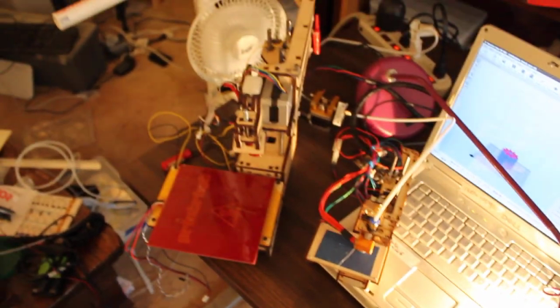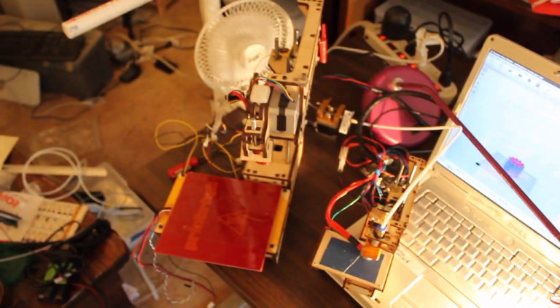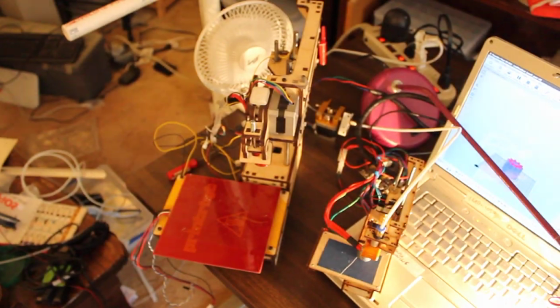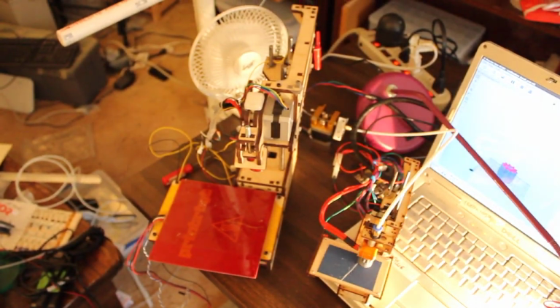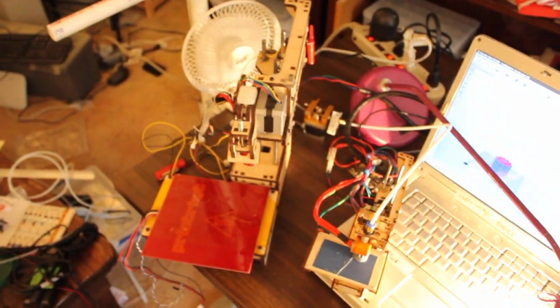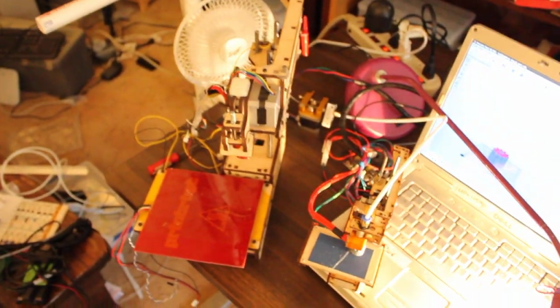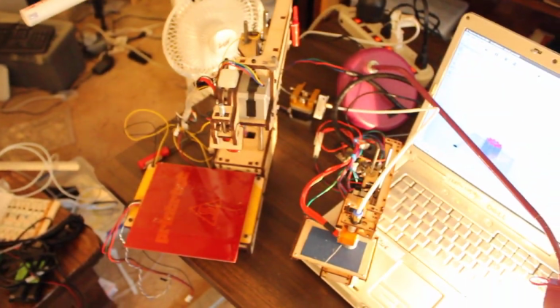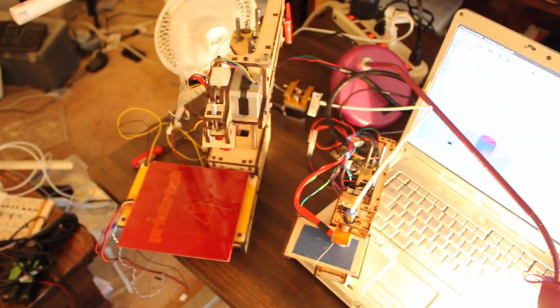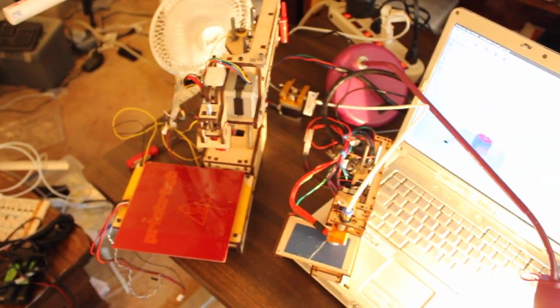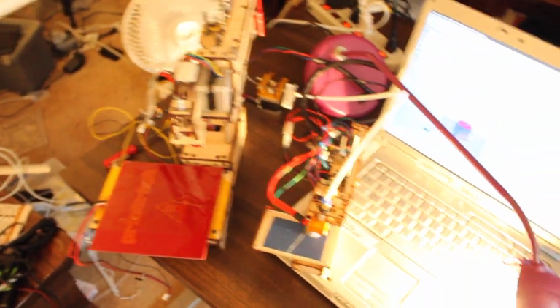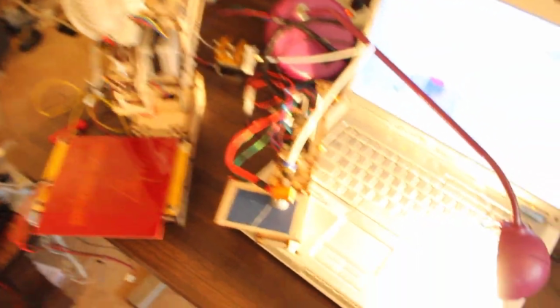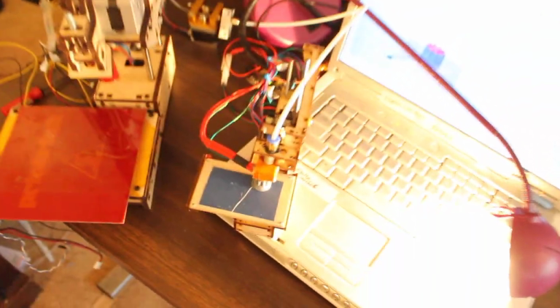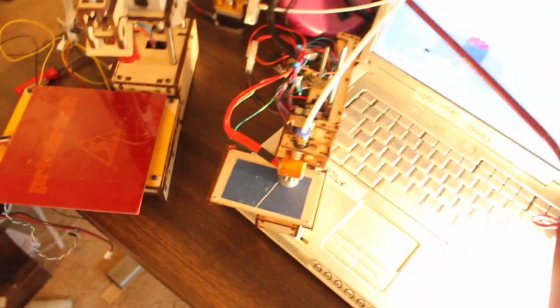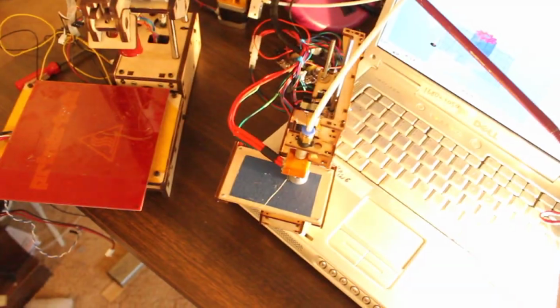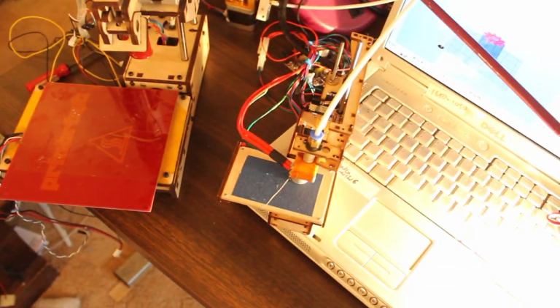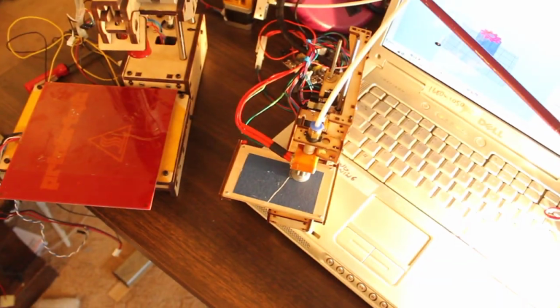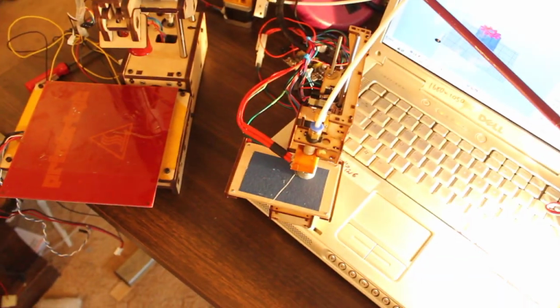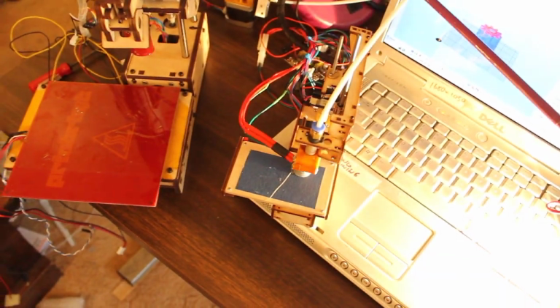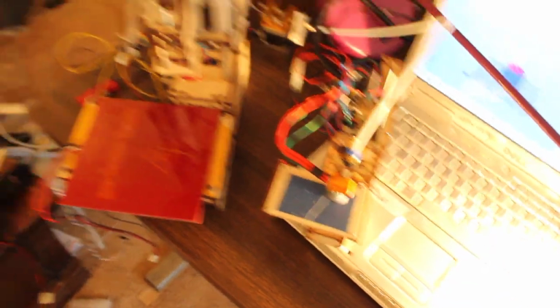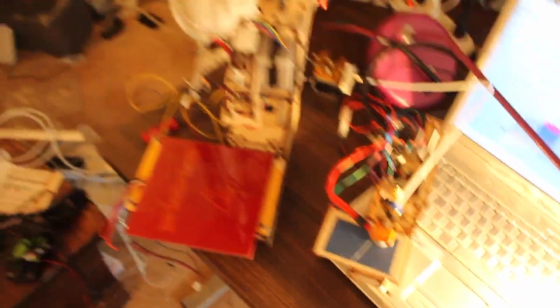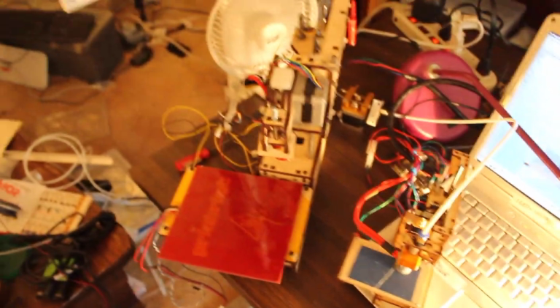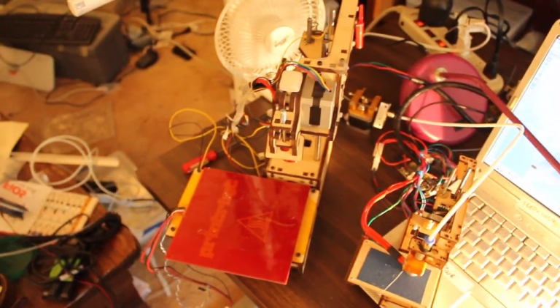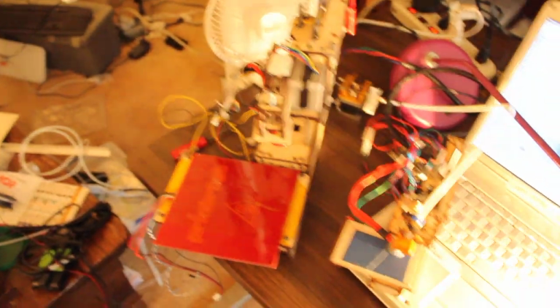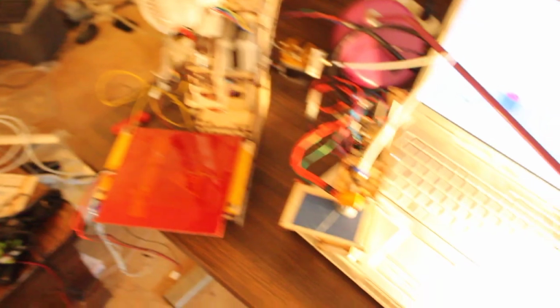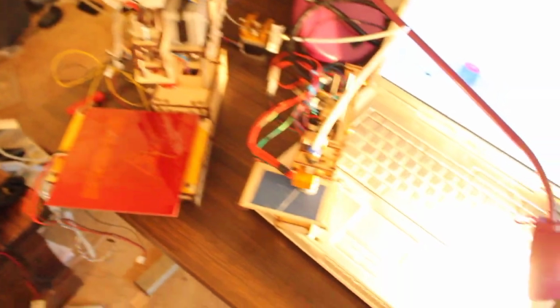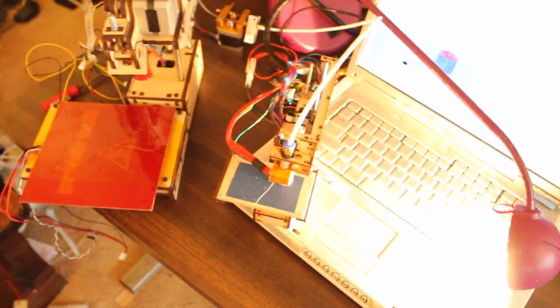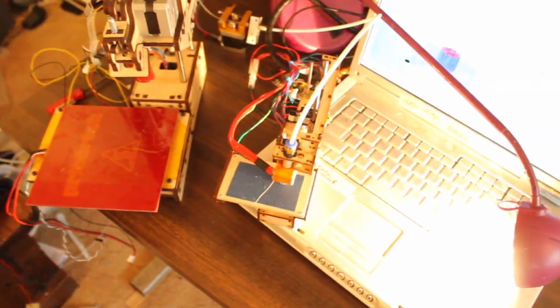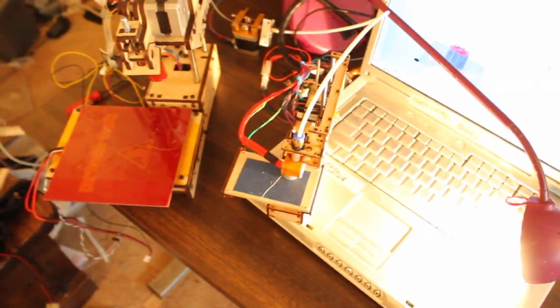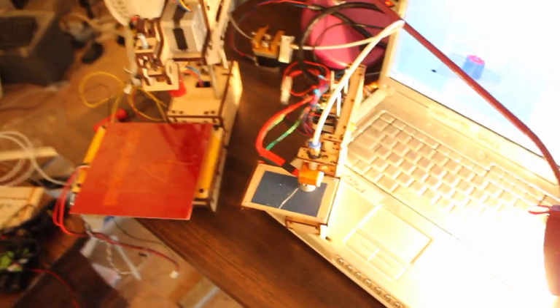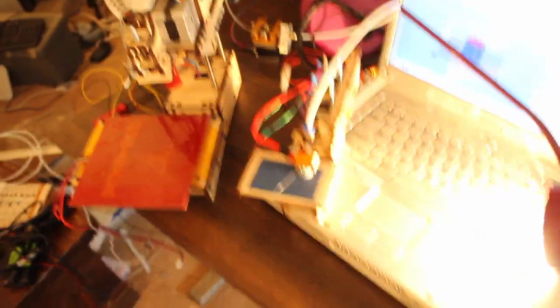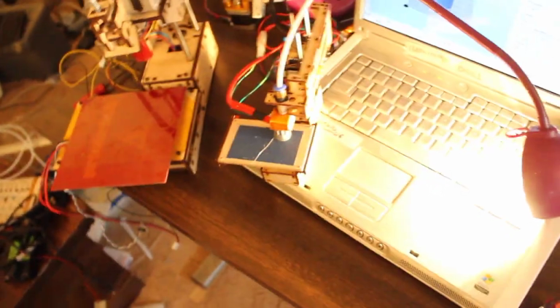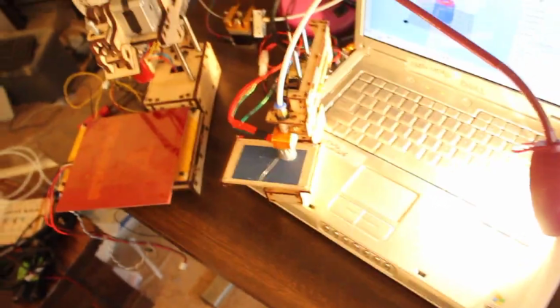That's the normal size and that's the half size. Normal size. Half size. Oh my gosh.